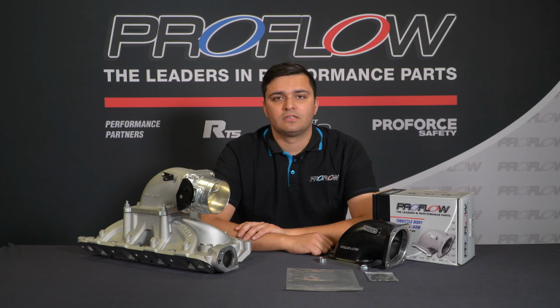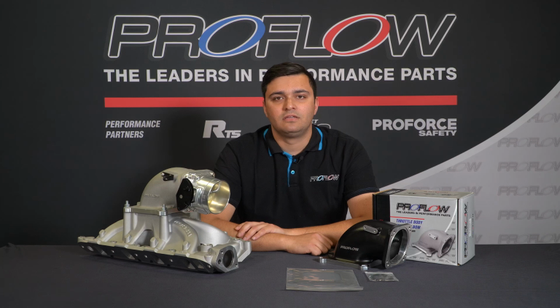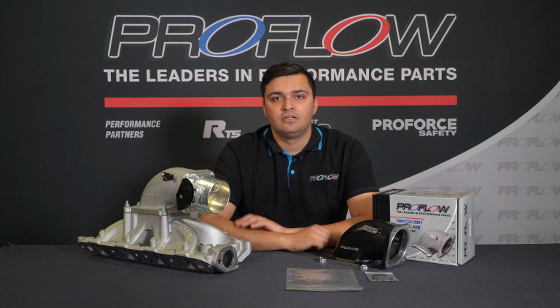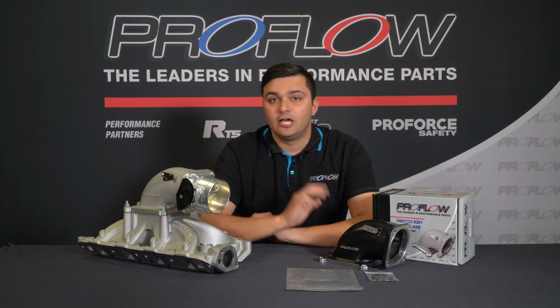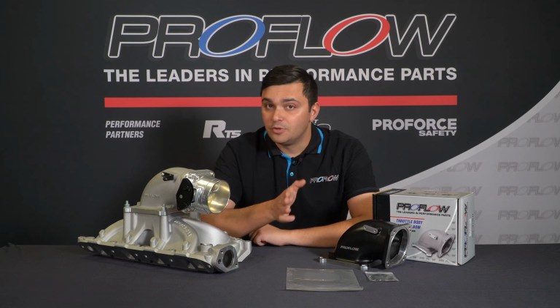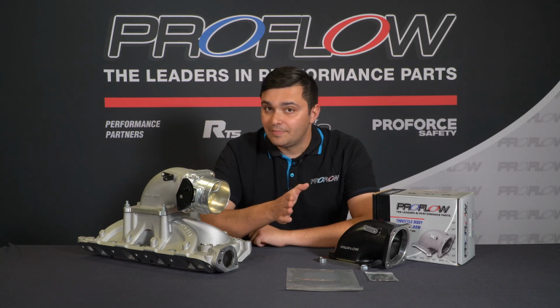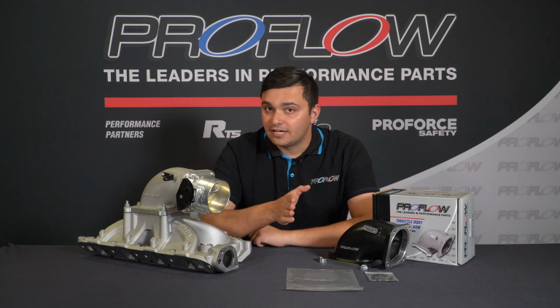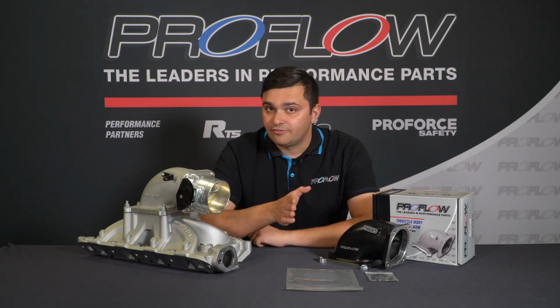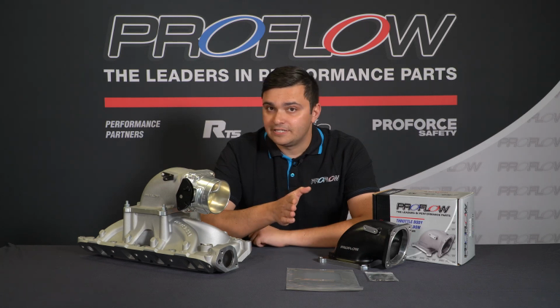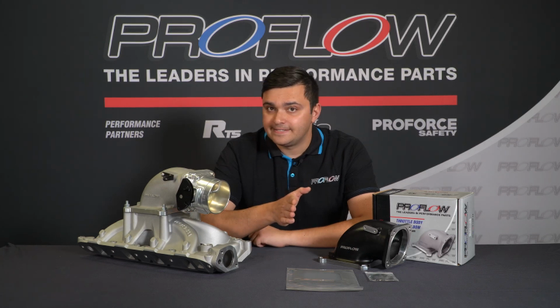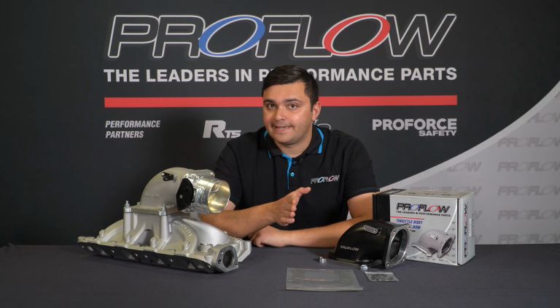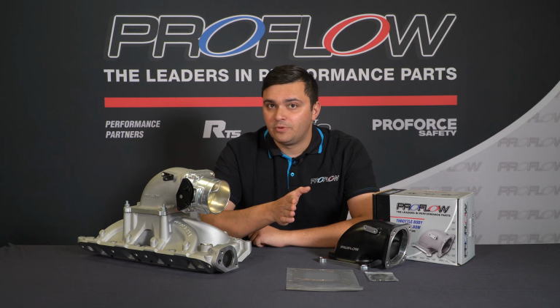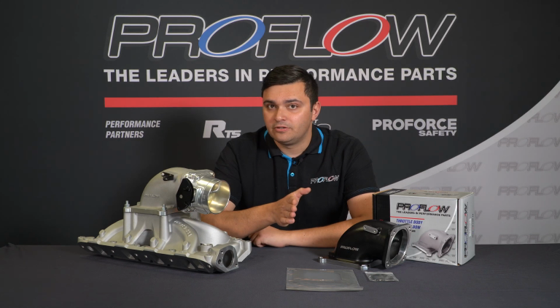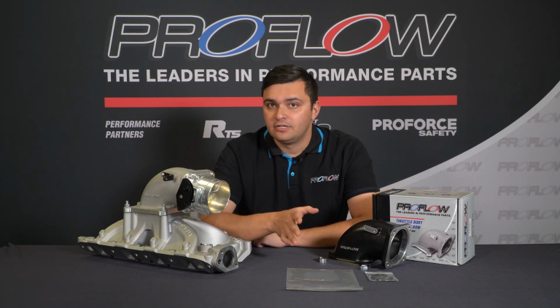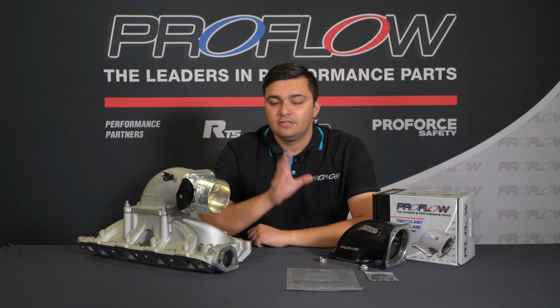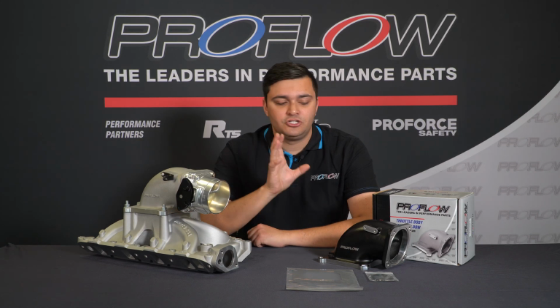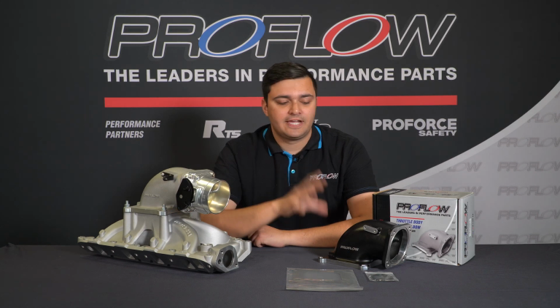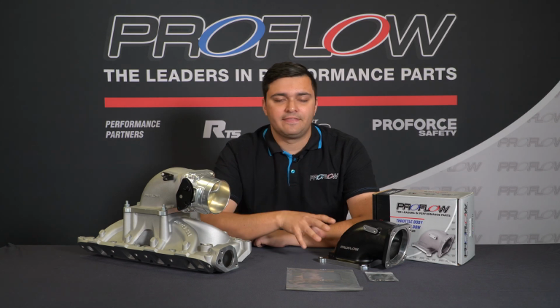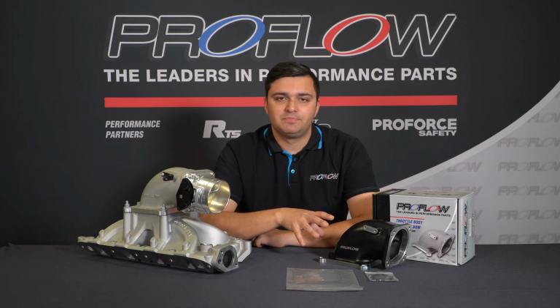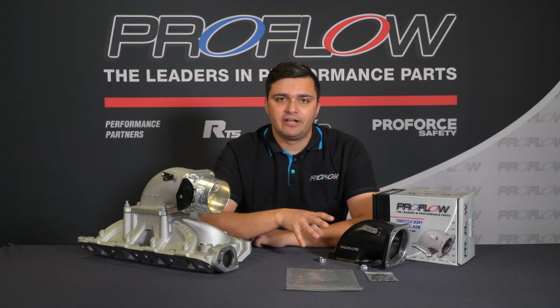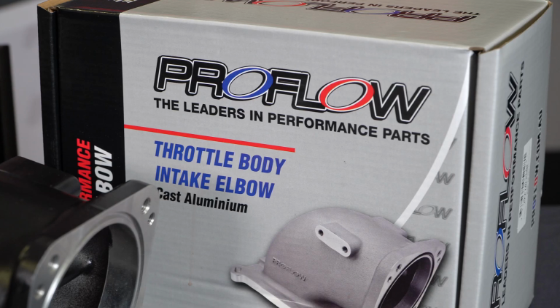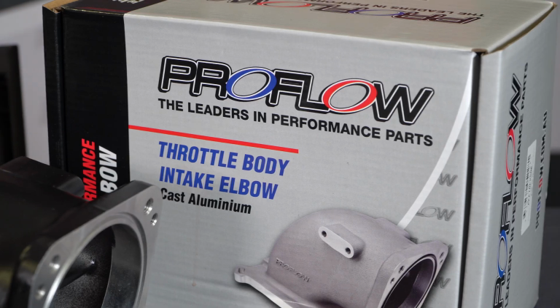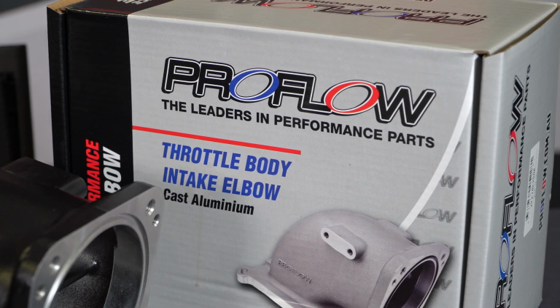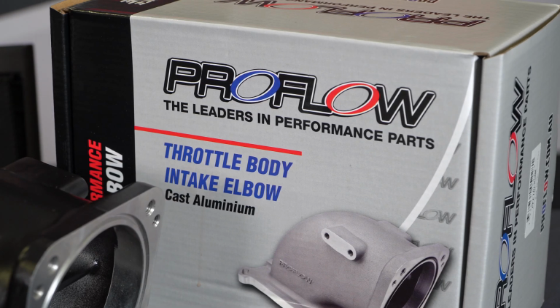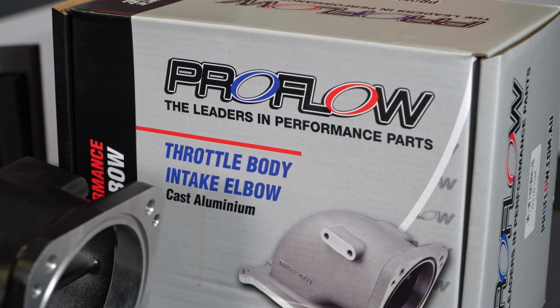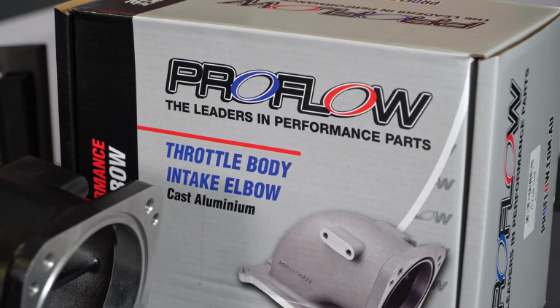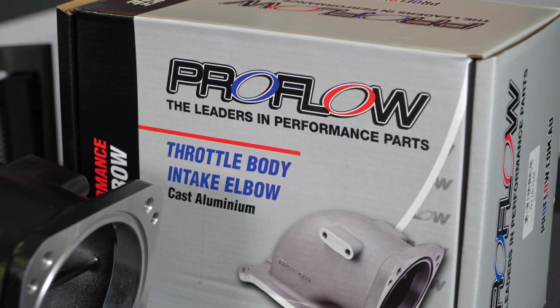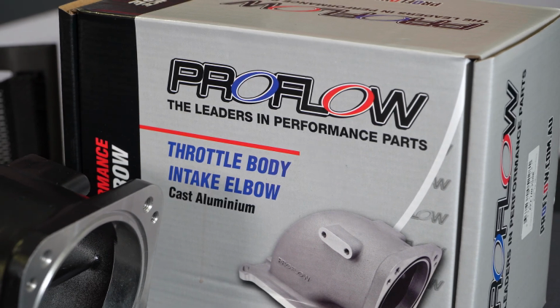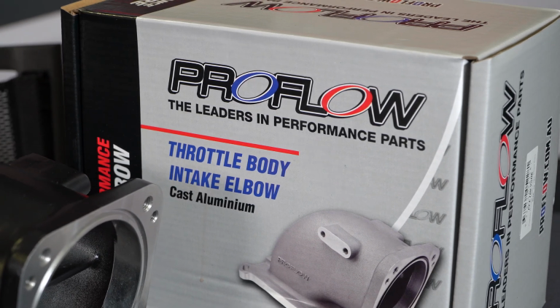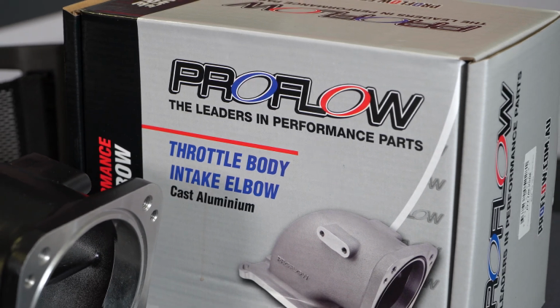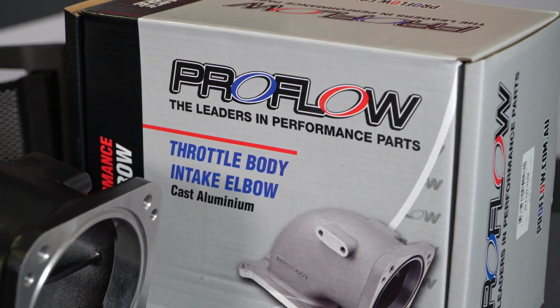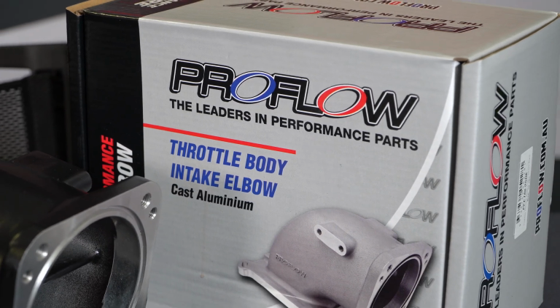Are you in the market for an intake elbow? Then check out these brand new units from our friends at ProFlow.